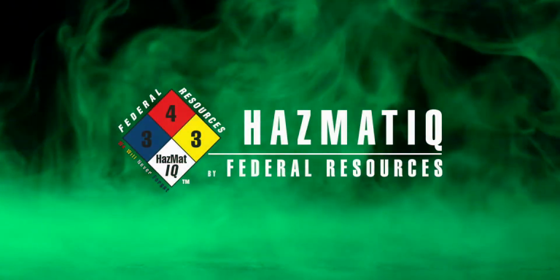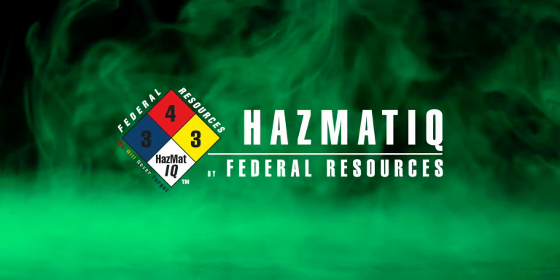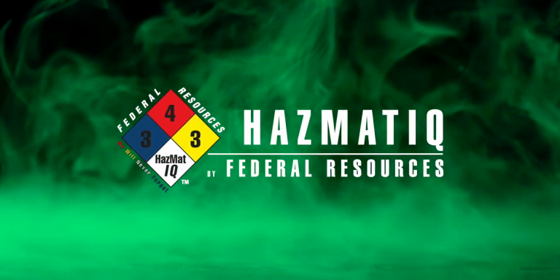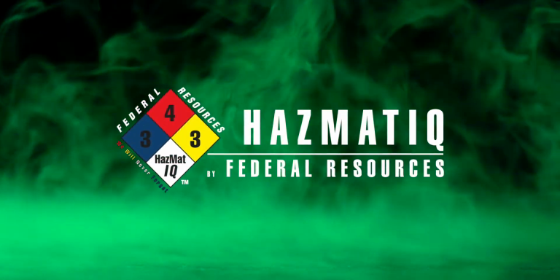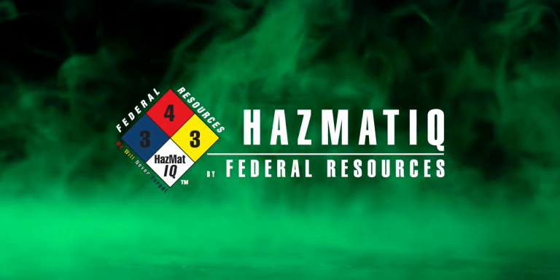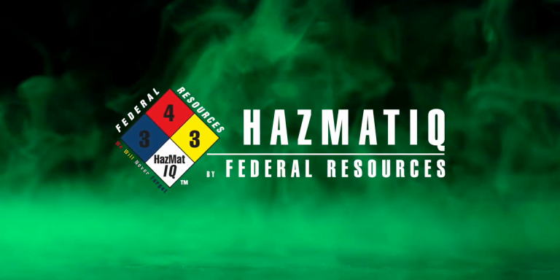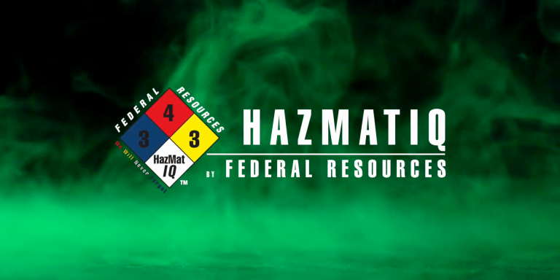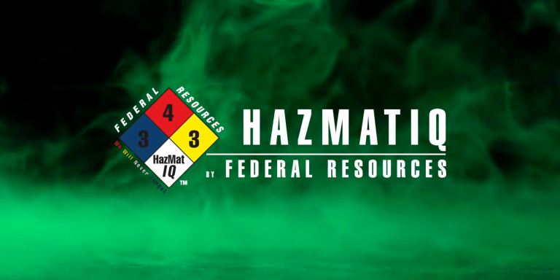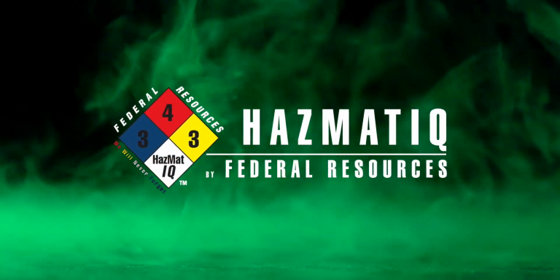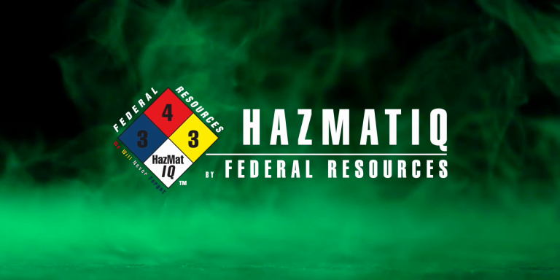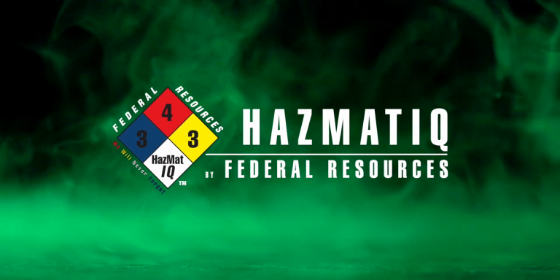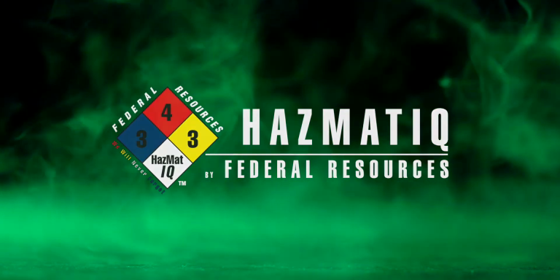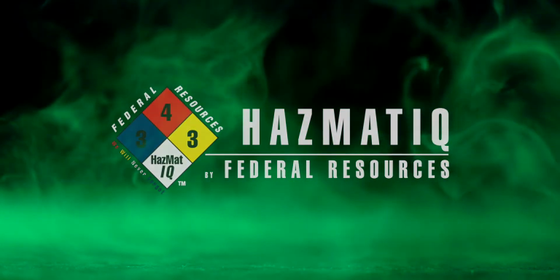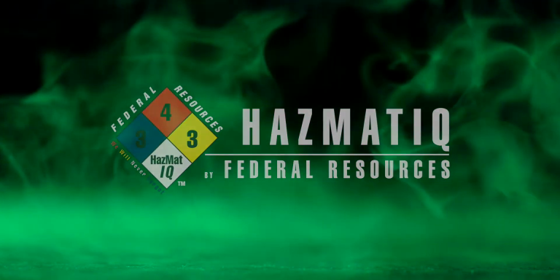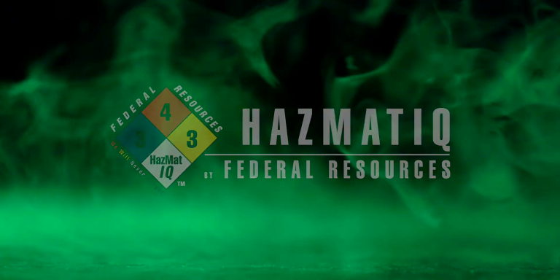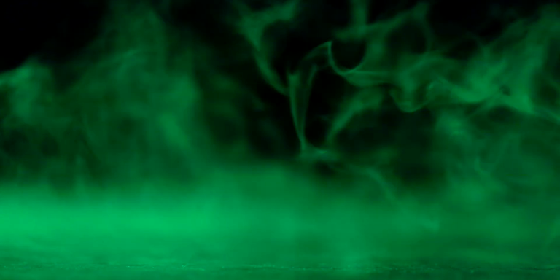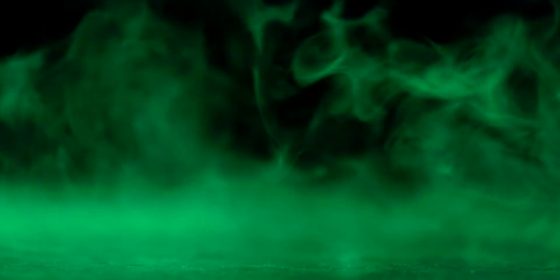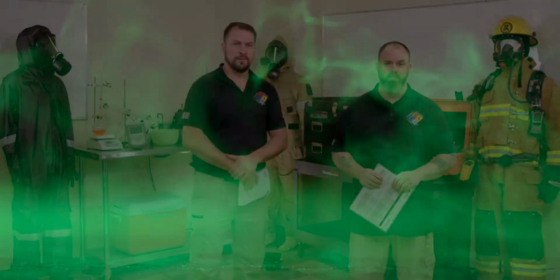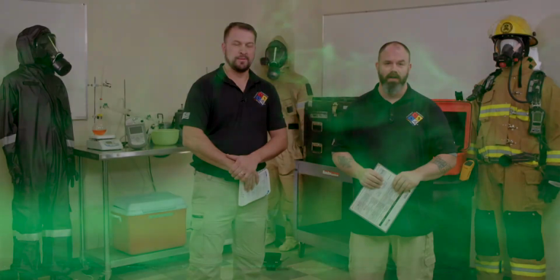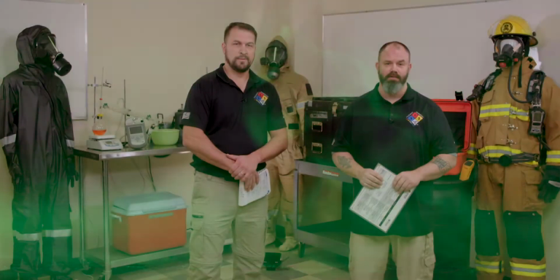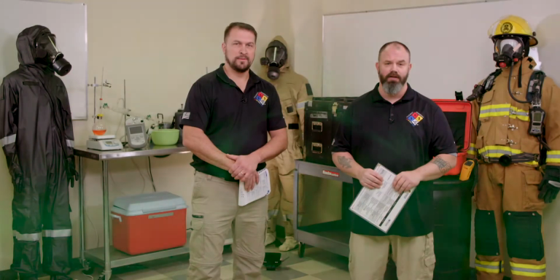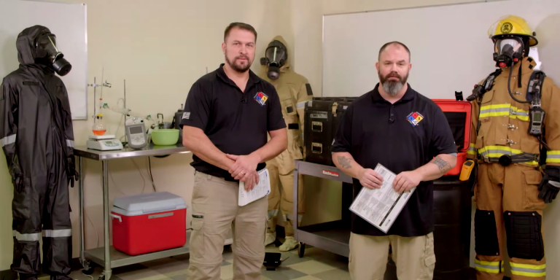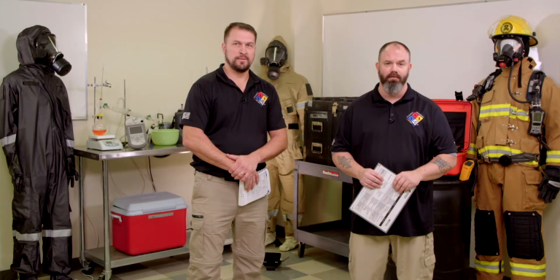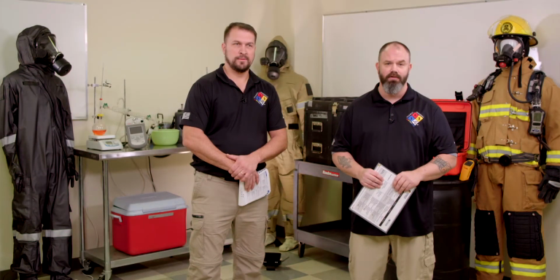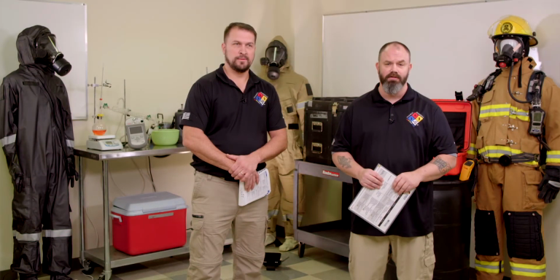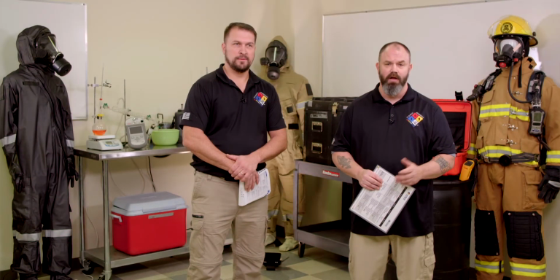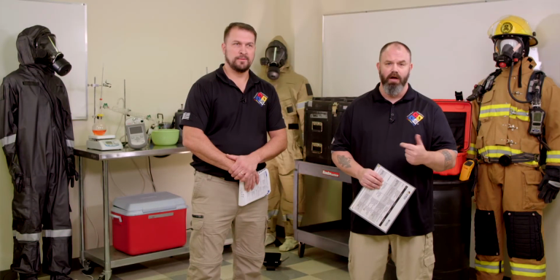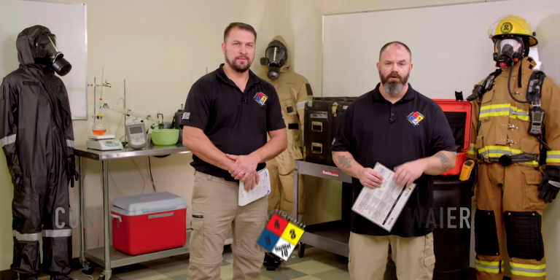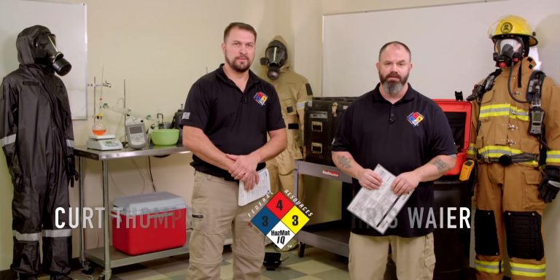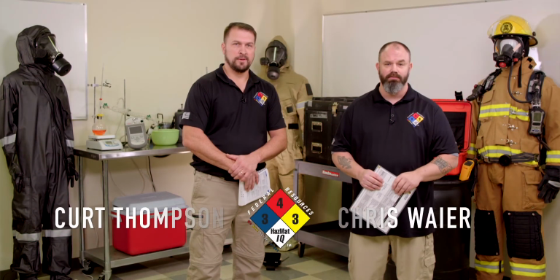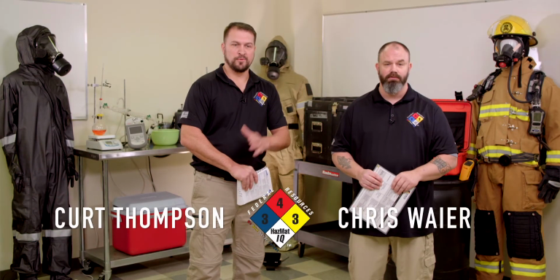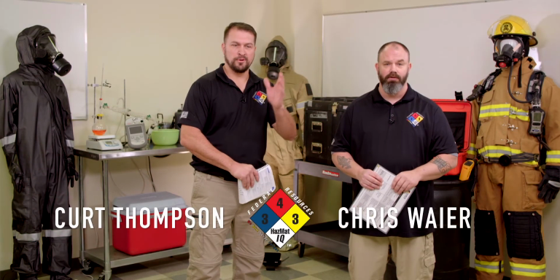Okay, how's everybody doing? Welcome to this month's edition of the Chemical of the Month, put on by Hazmat IQ by Federal Resources. I'm Chris. I'm Kurt.